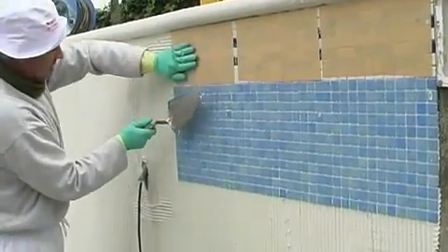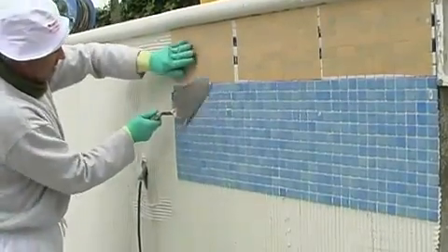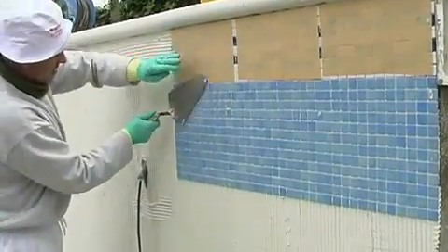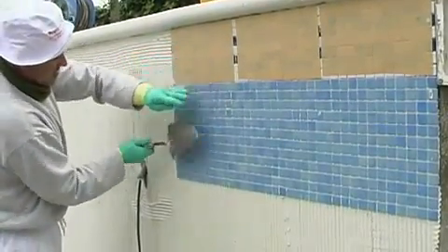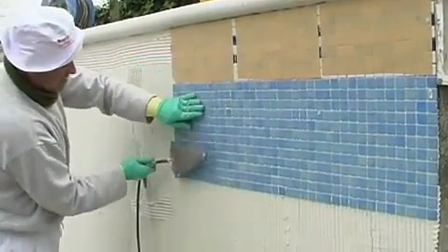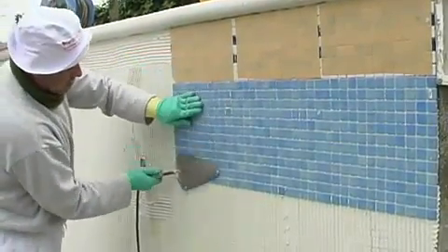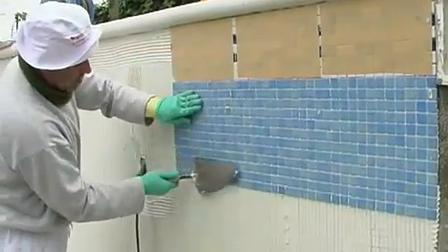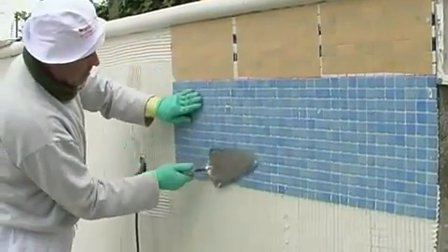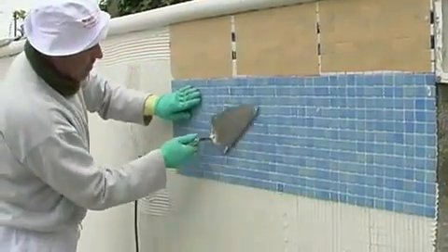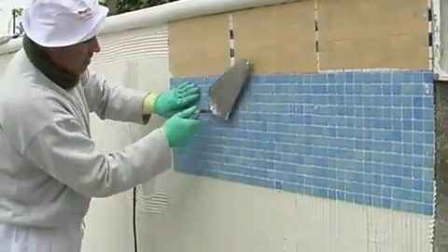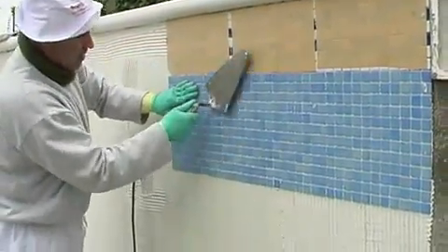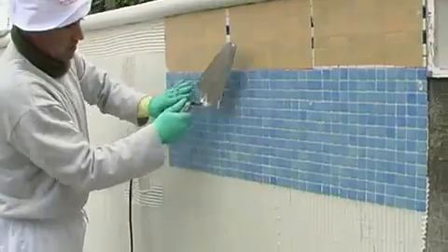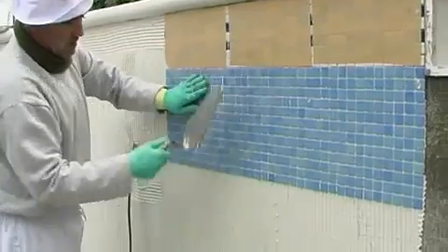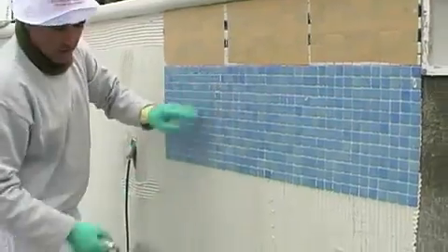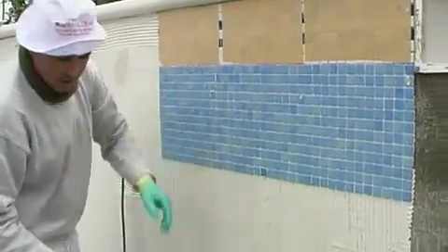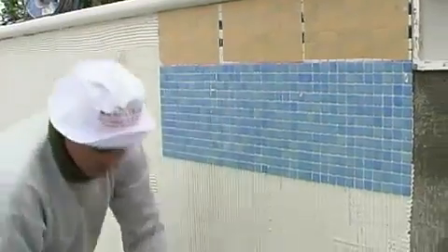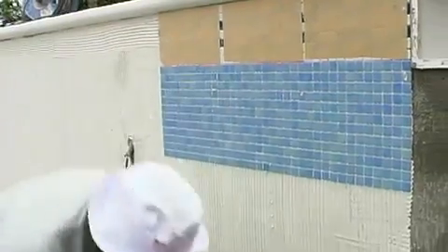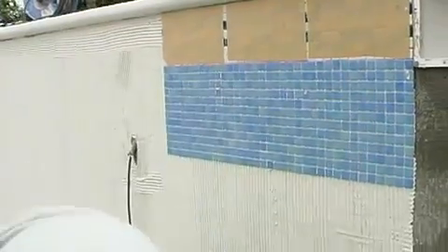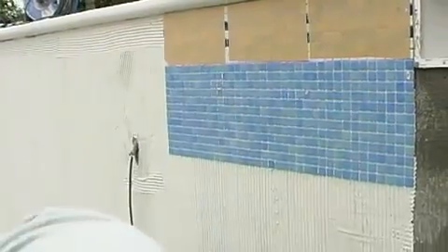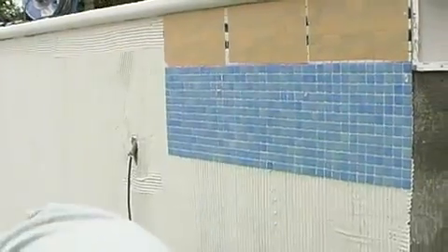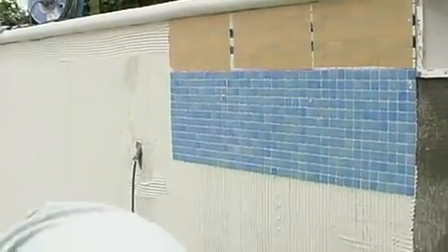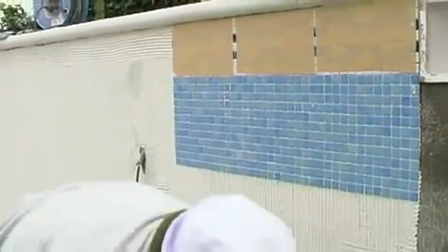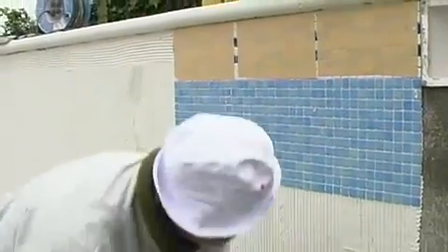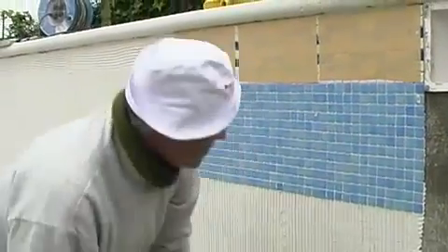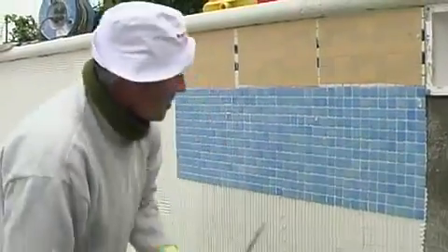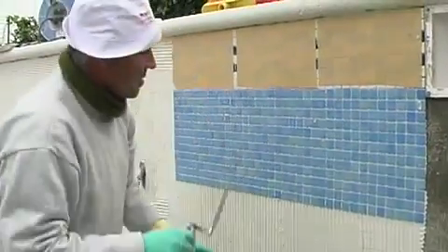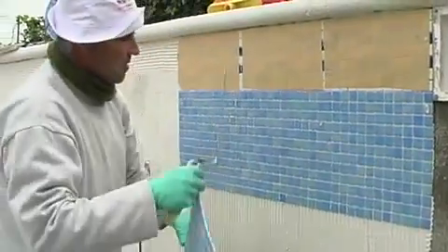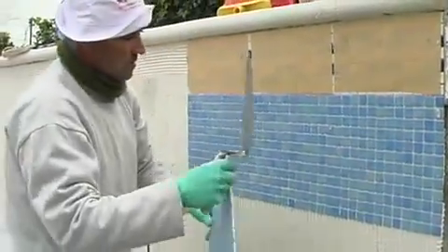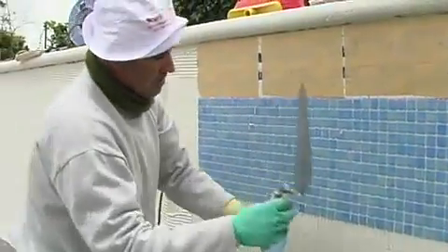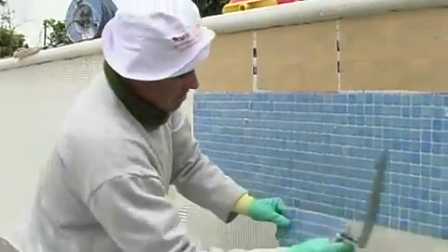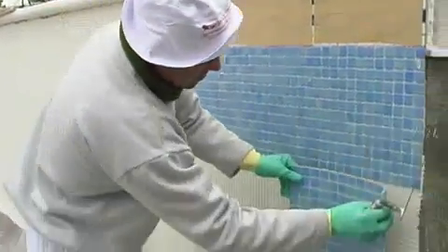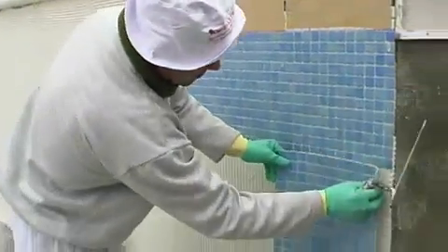Using a horizontal line as a guide, we start at the top and lay towards one of the sides.